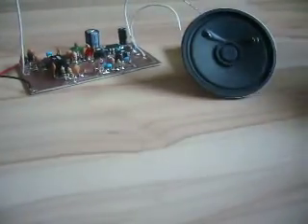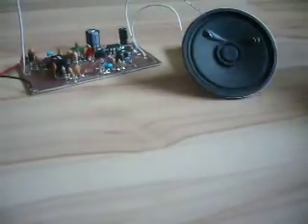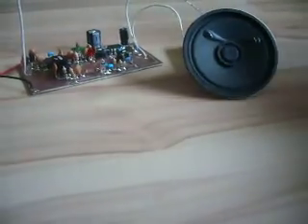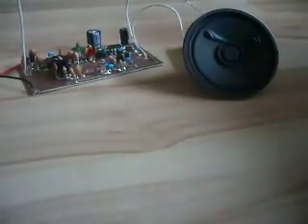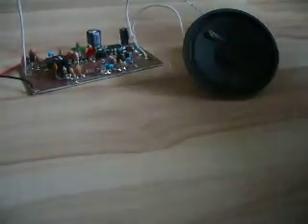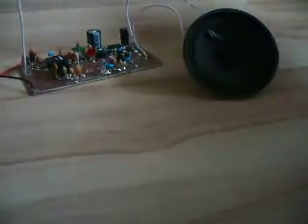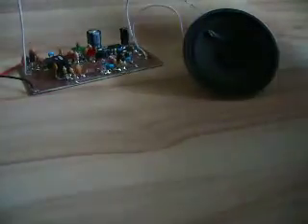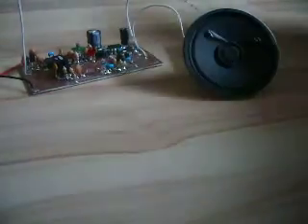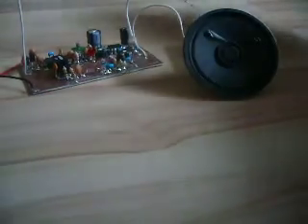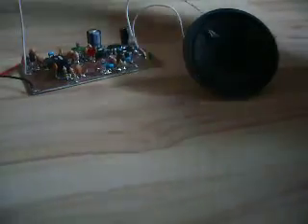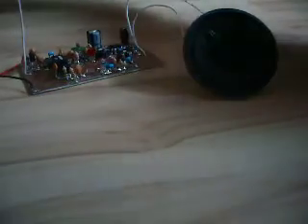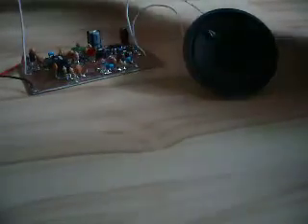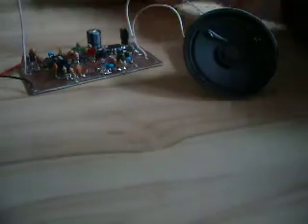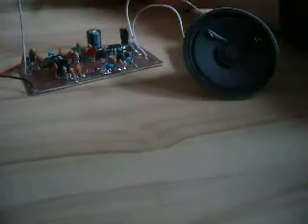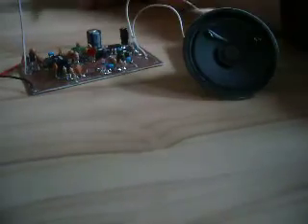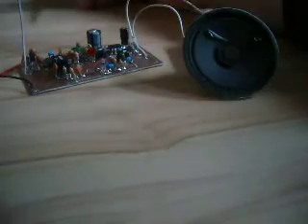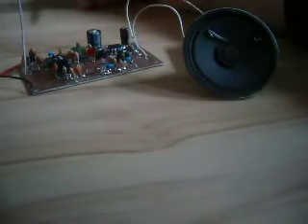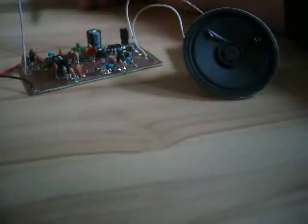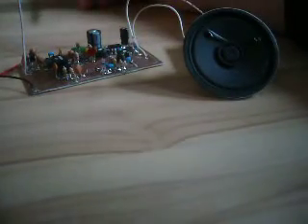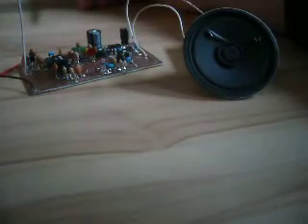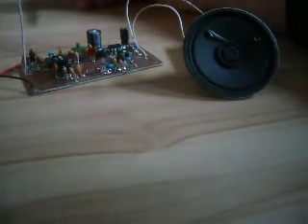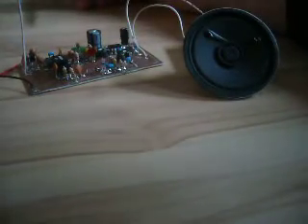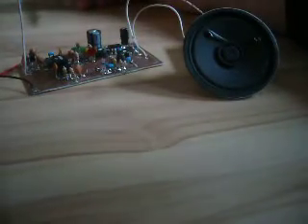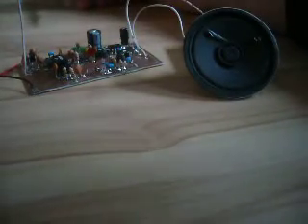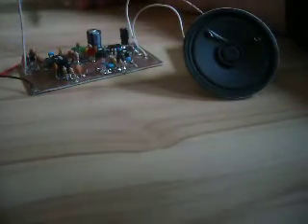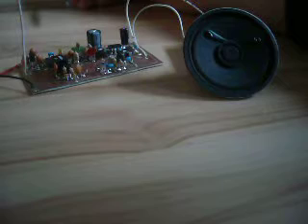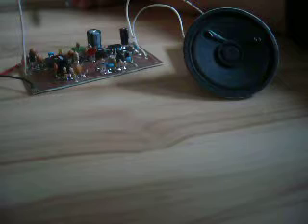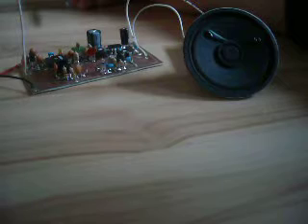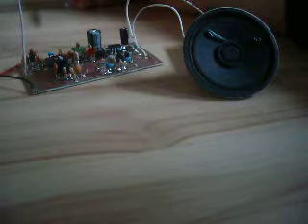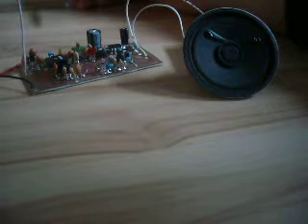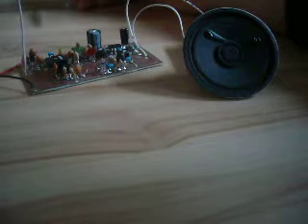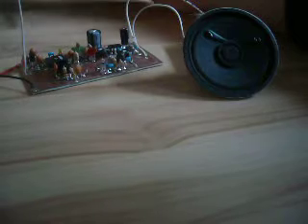Hi there! This is another project from me. It's a receiver made with the NE612 mixer chip.